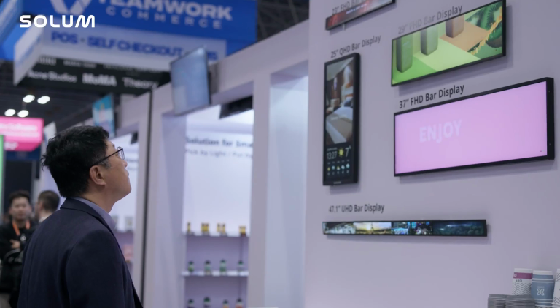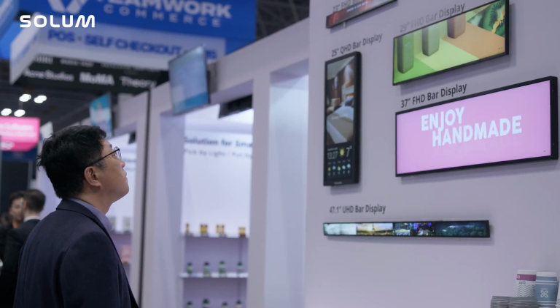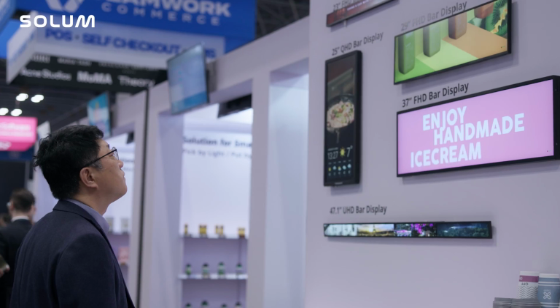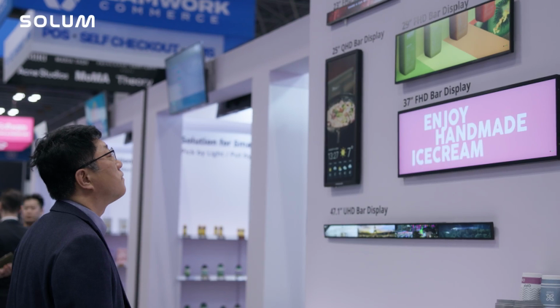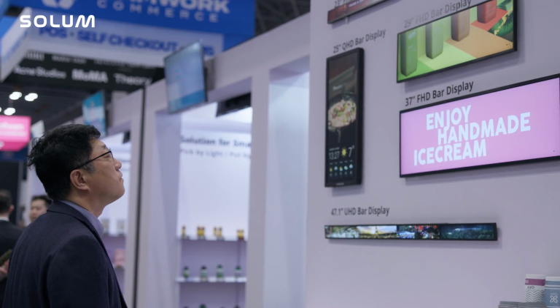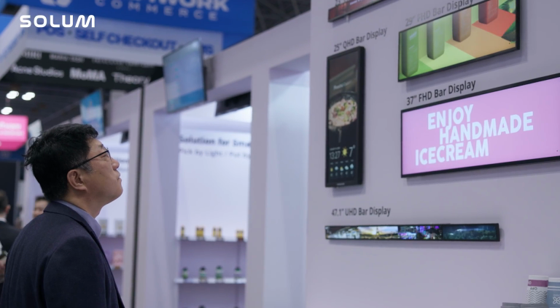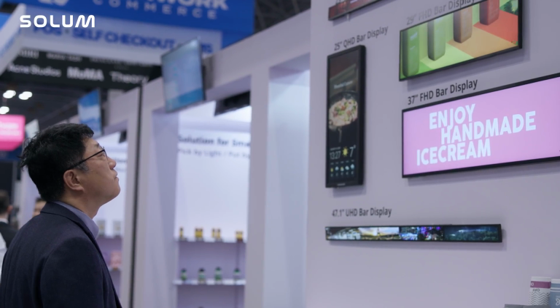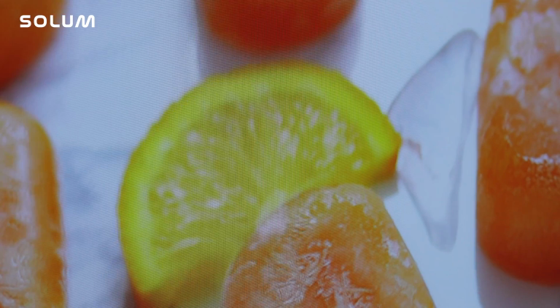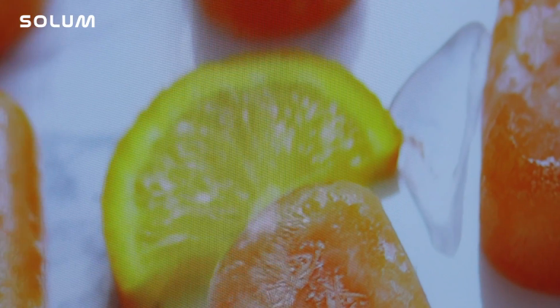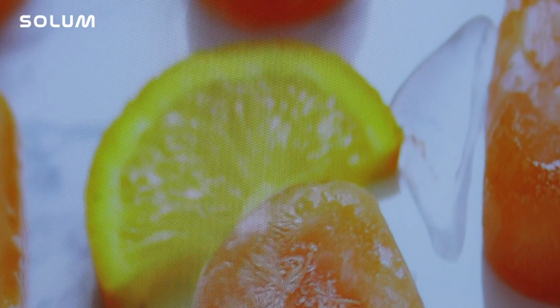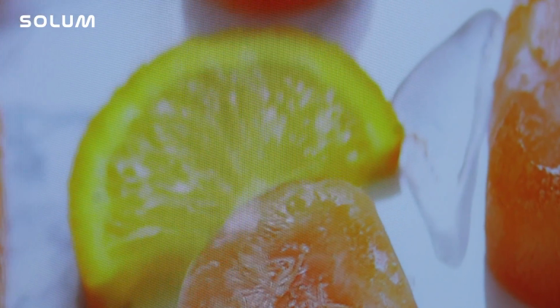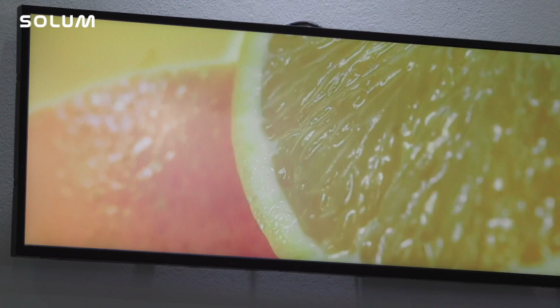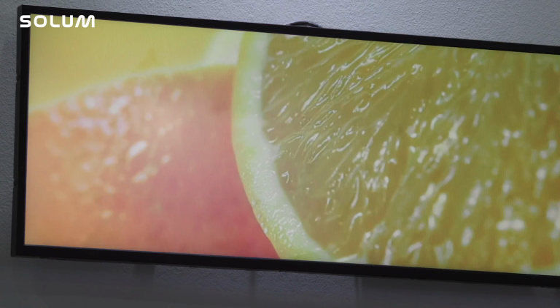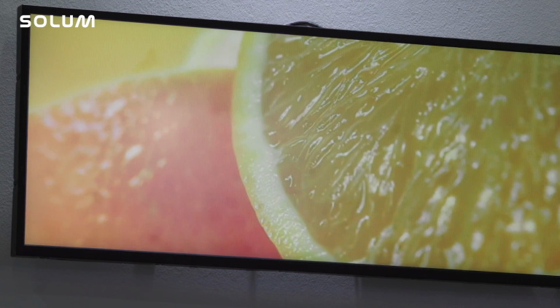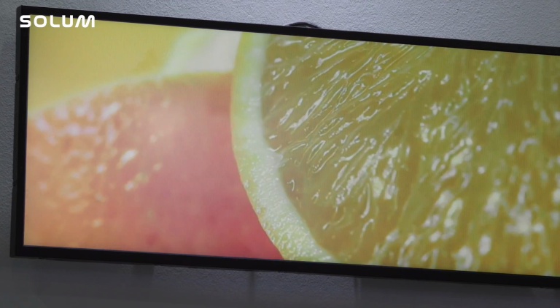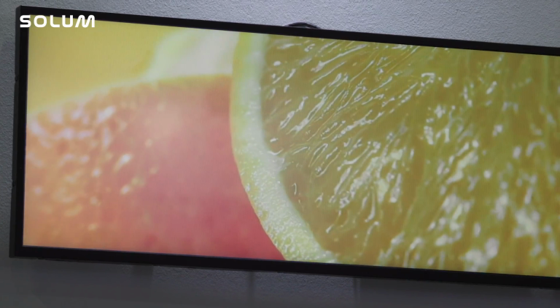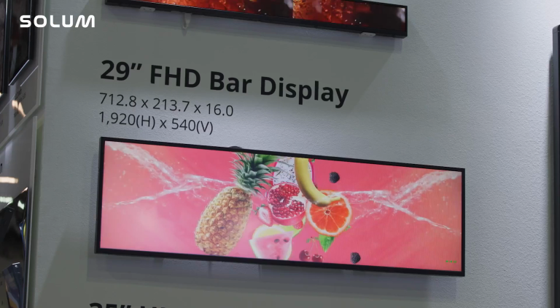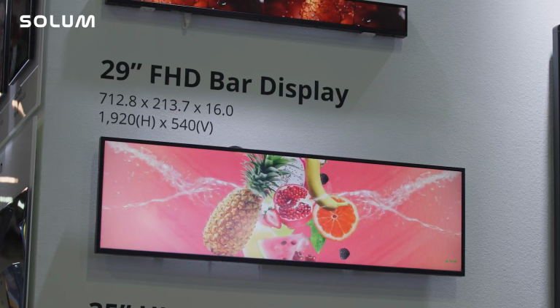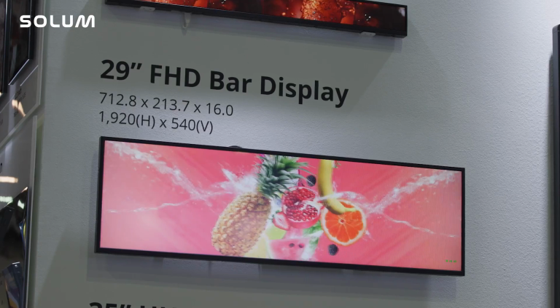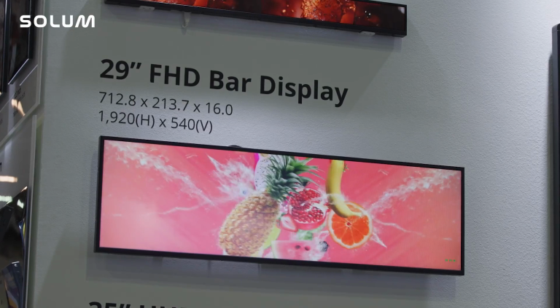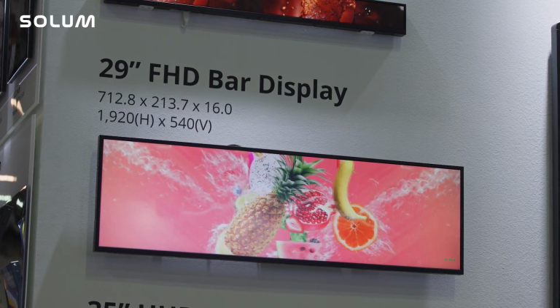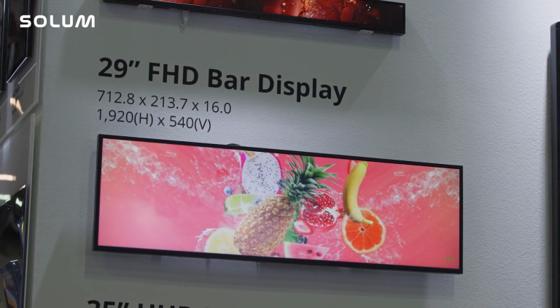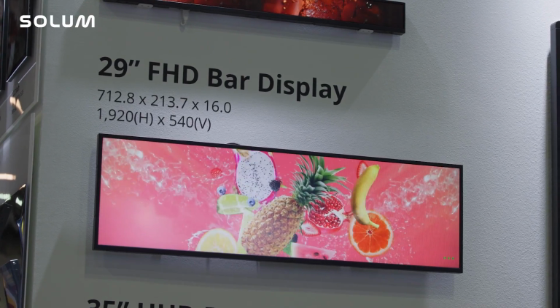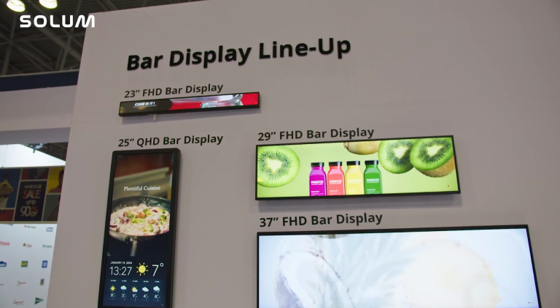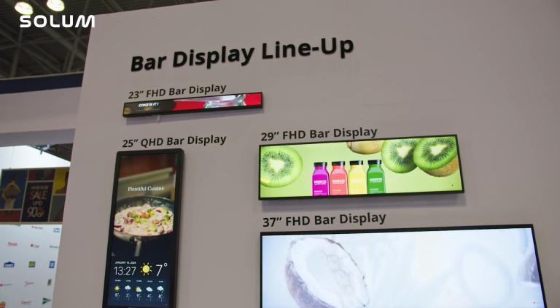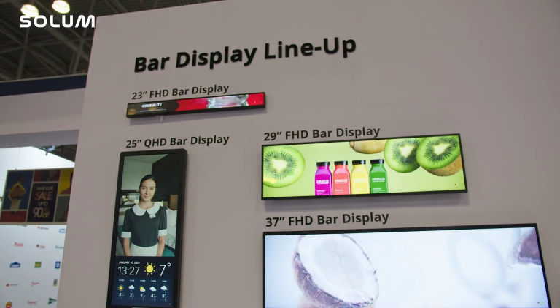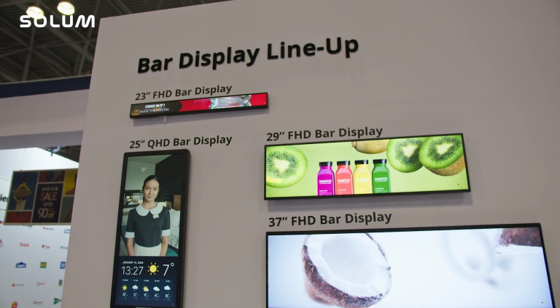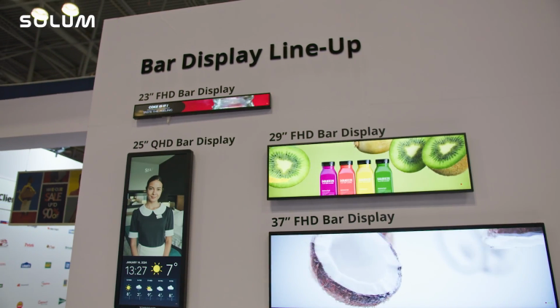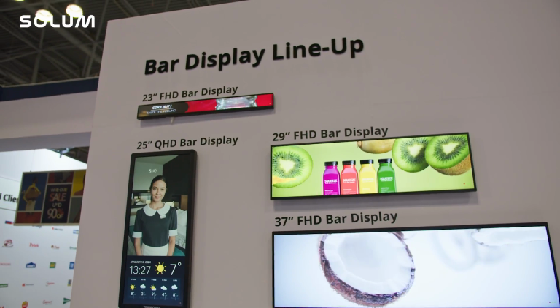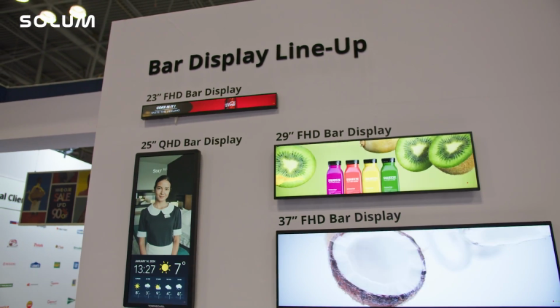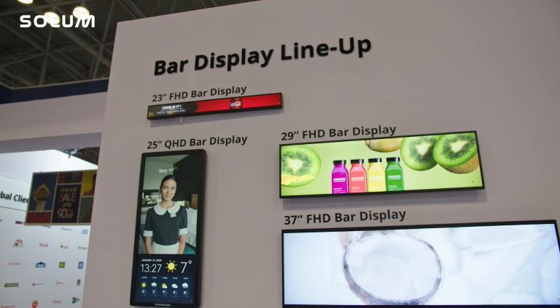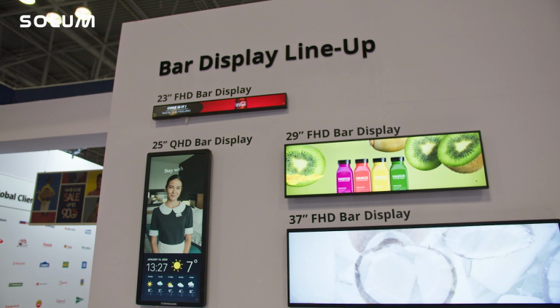Retailers can learn more about our digital signage solutions by contacting our sales team or by visiting our website.